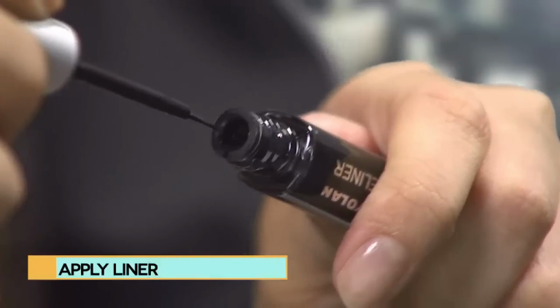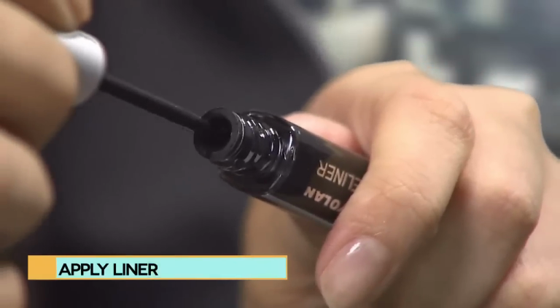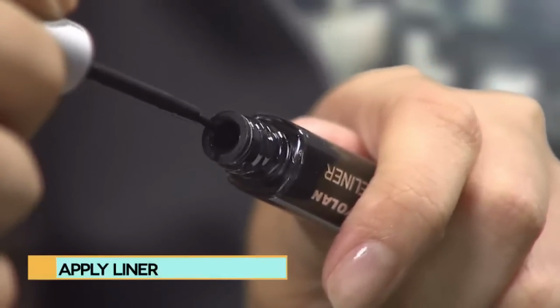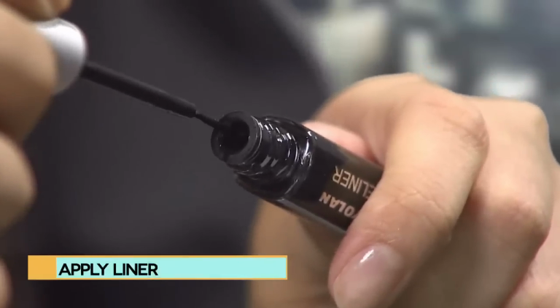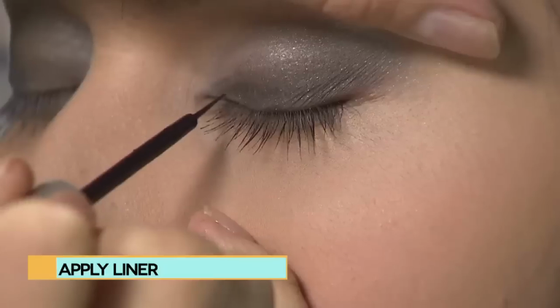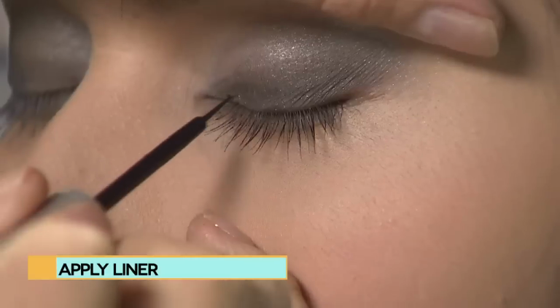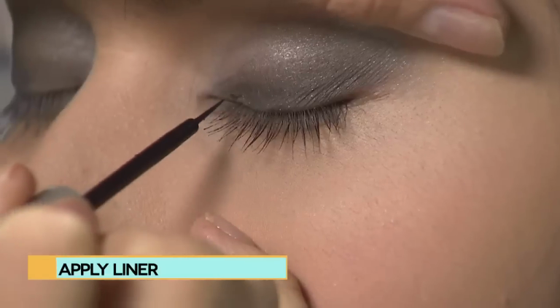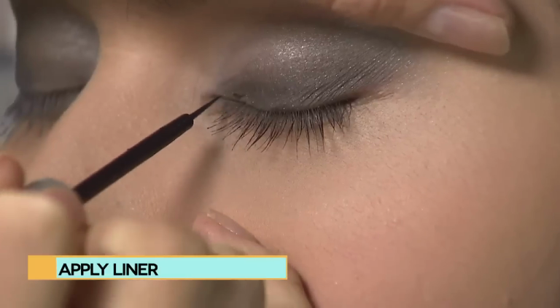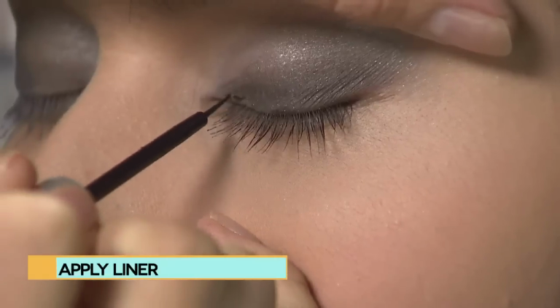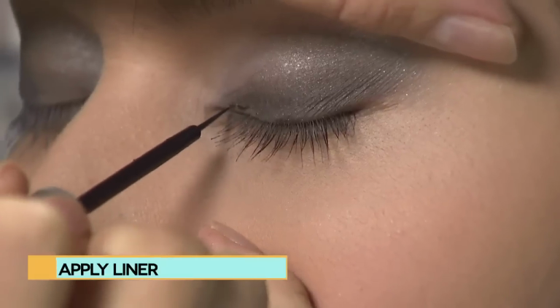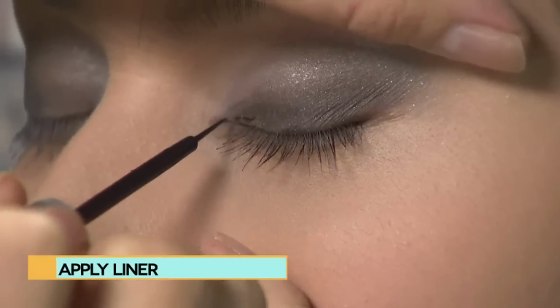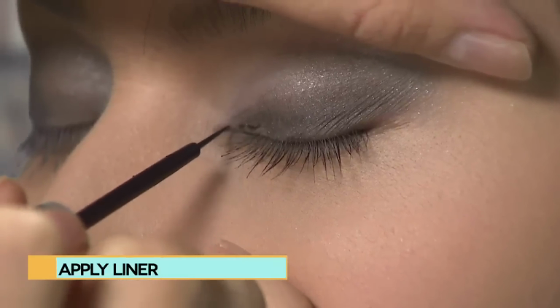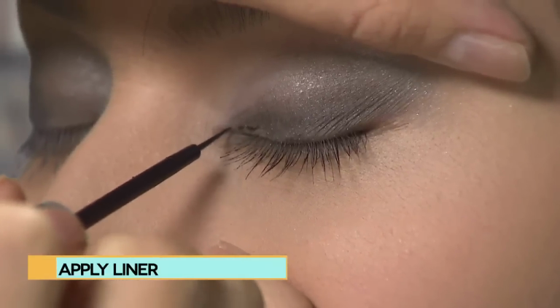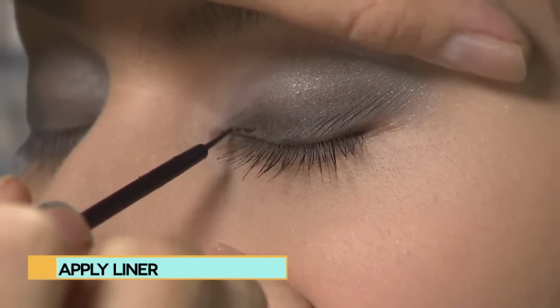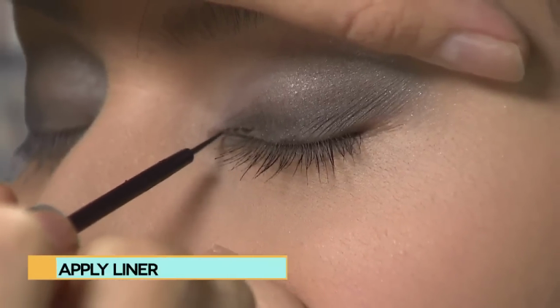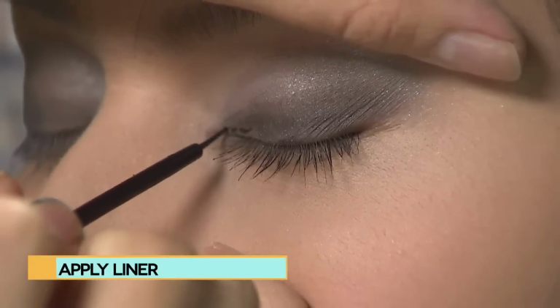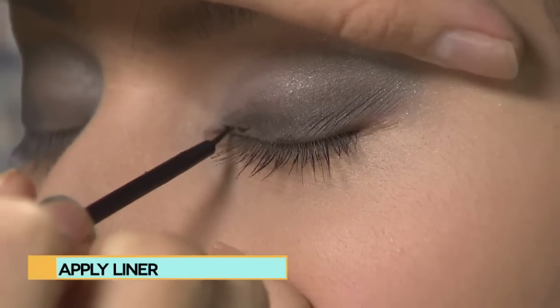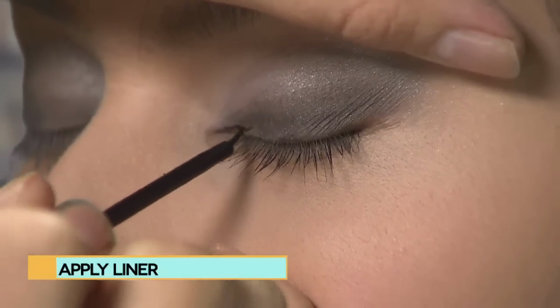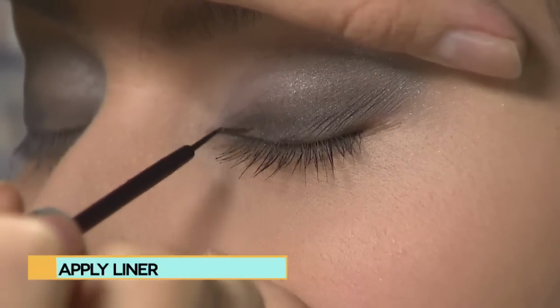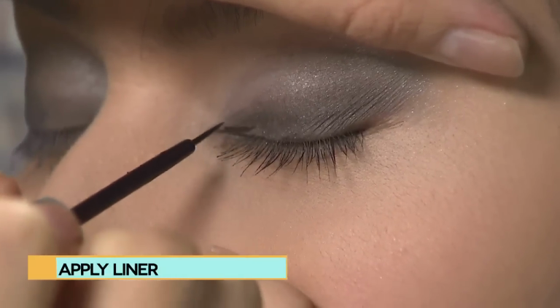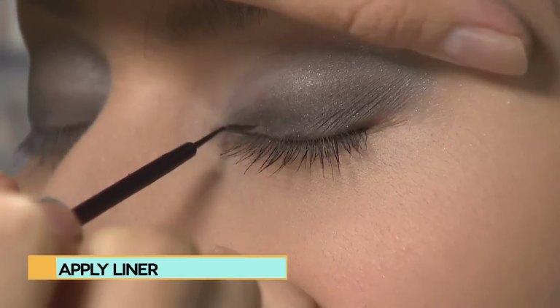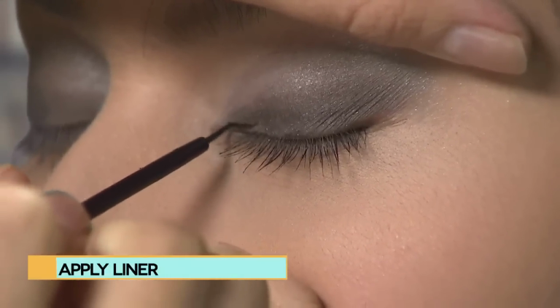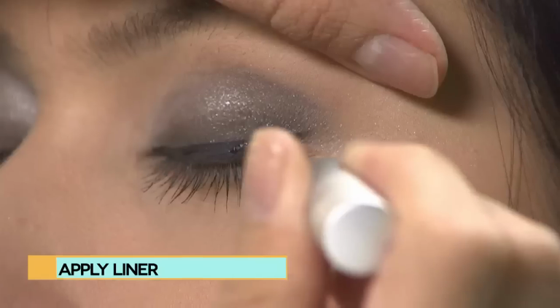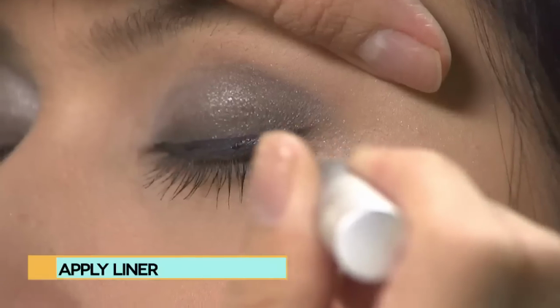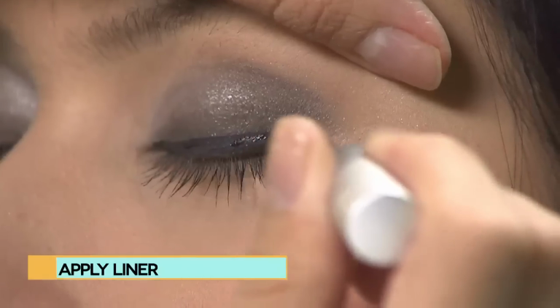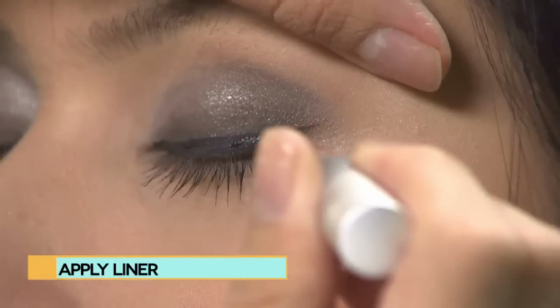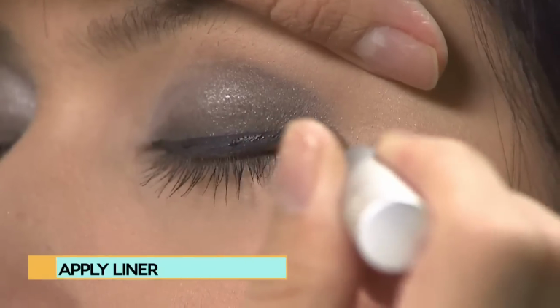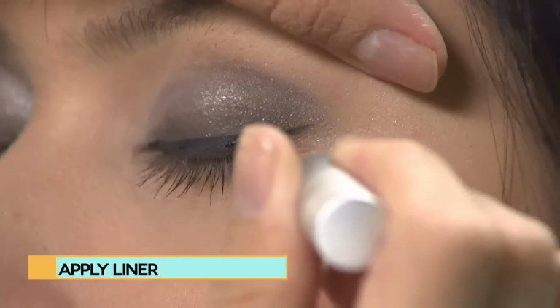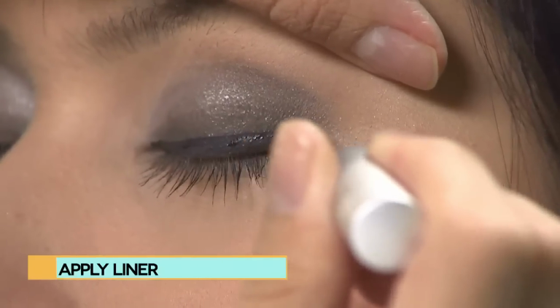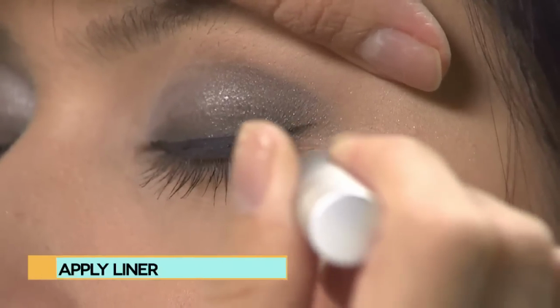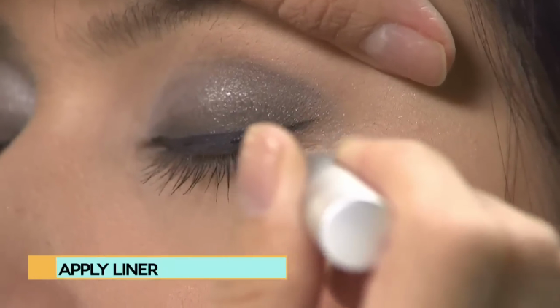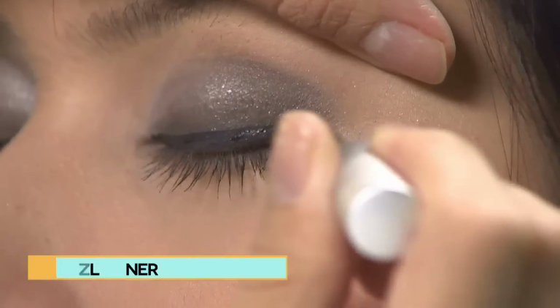To get the most out of using liner, don't overdo it. Extend the line the length of the eye following the crease.